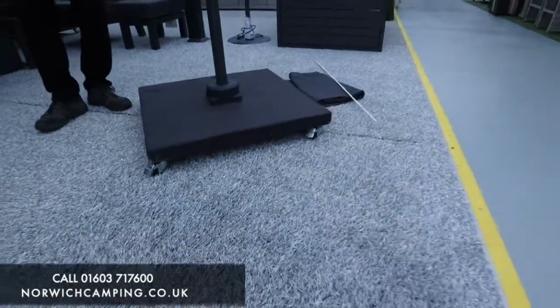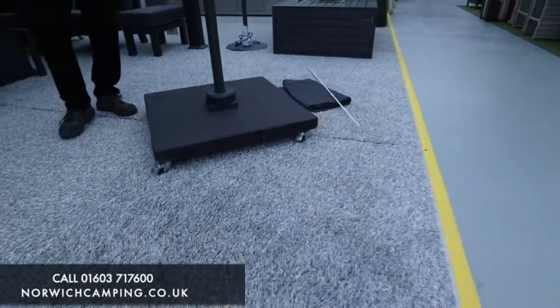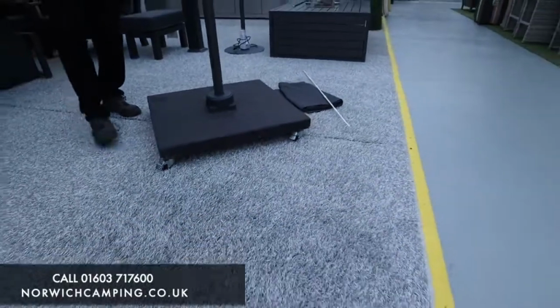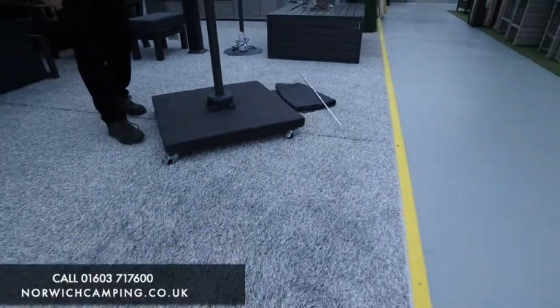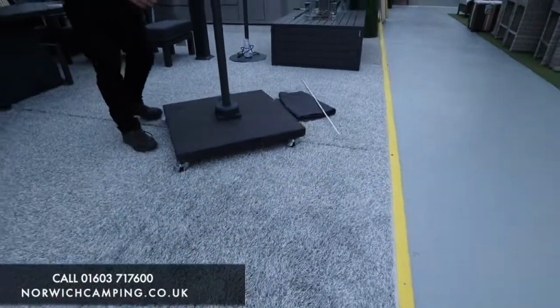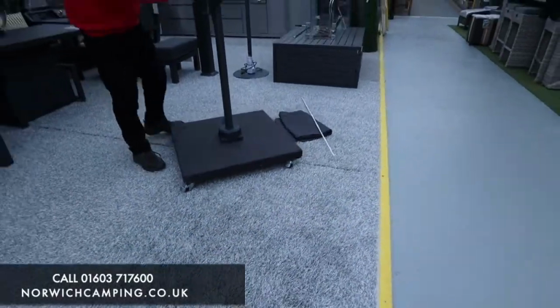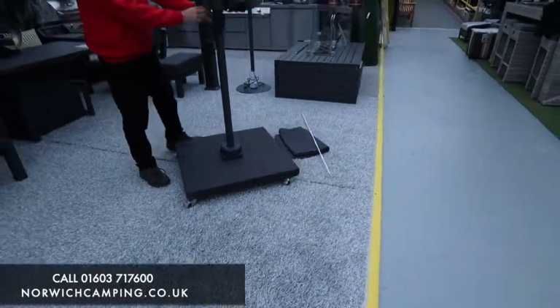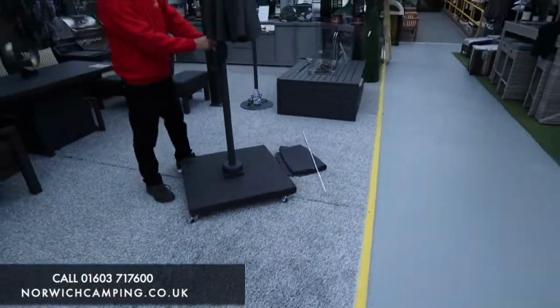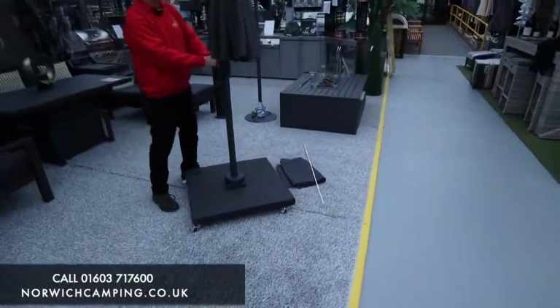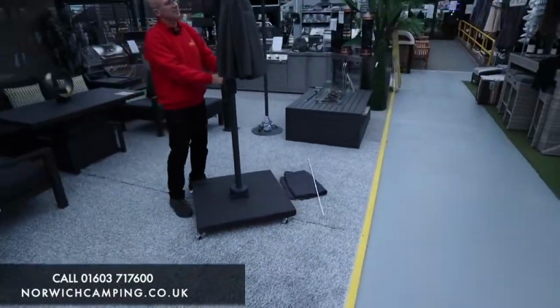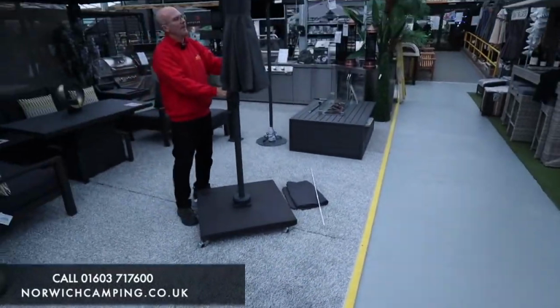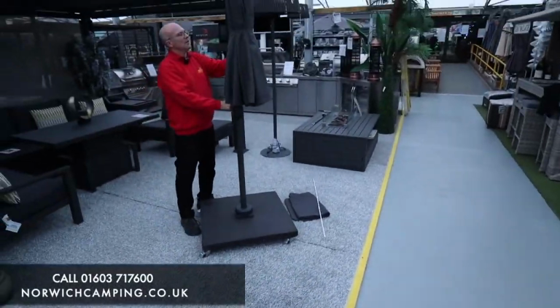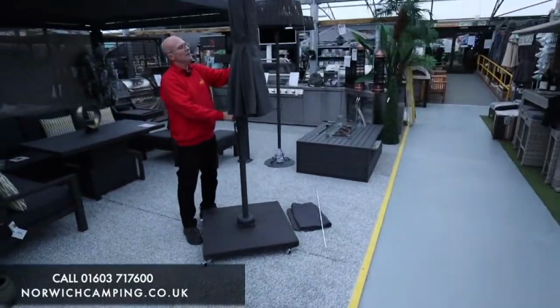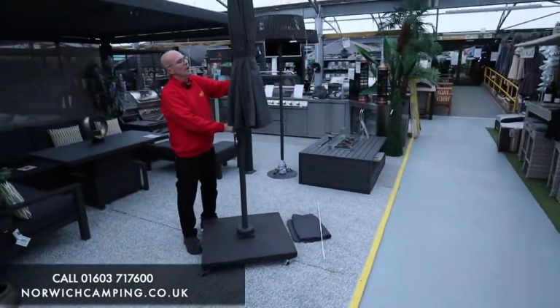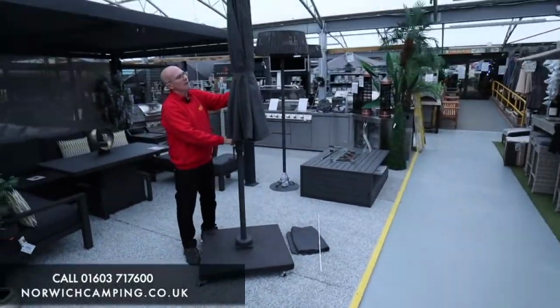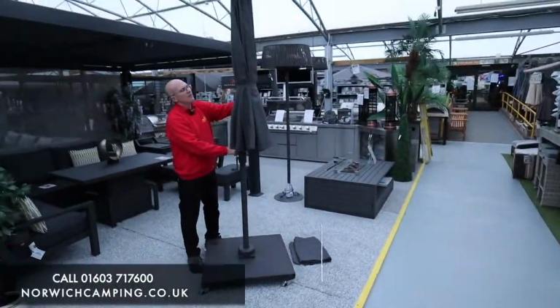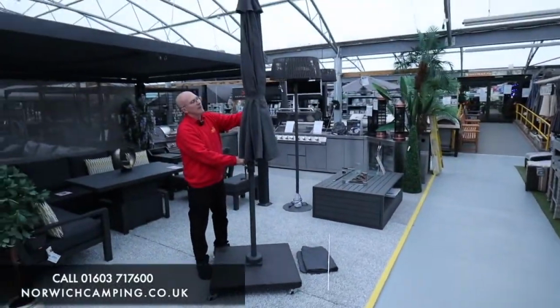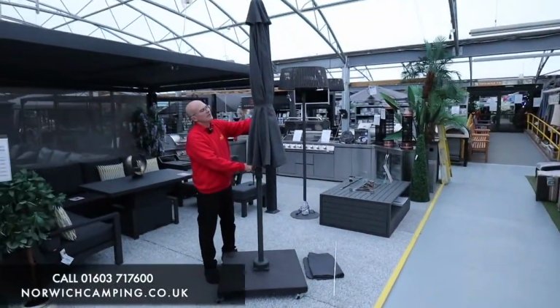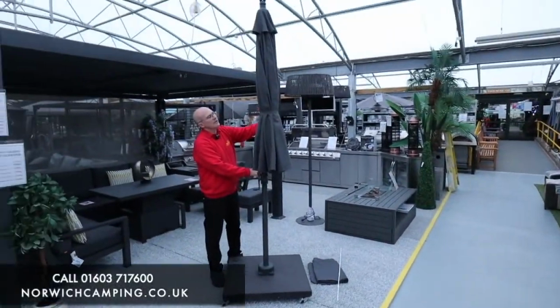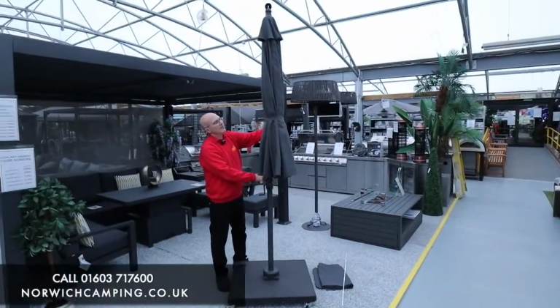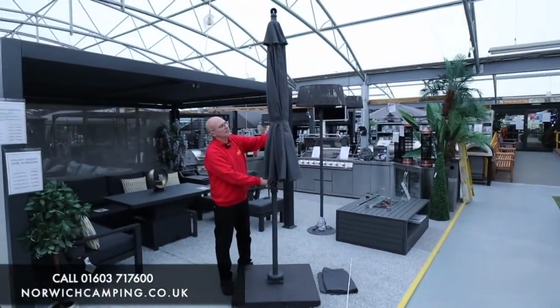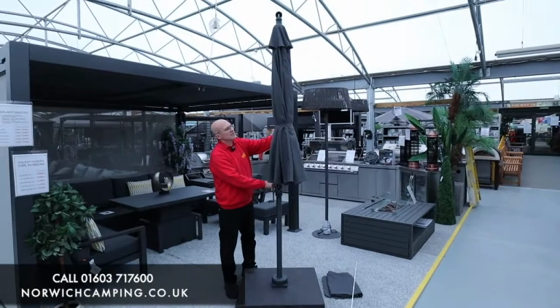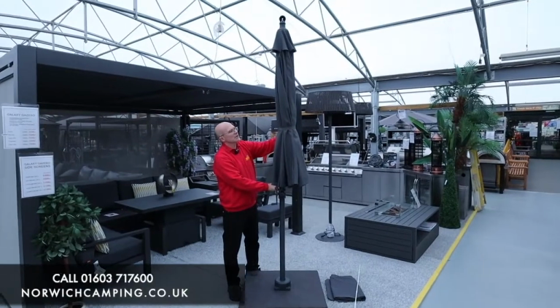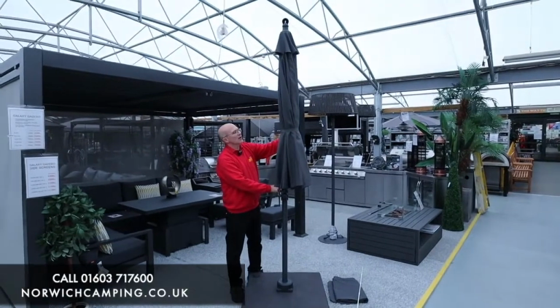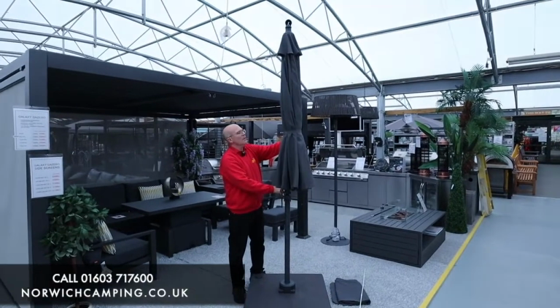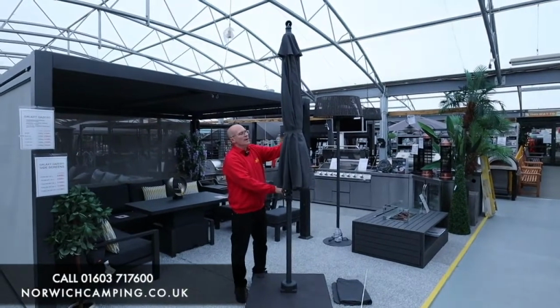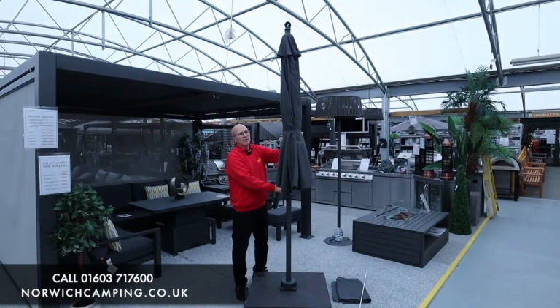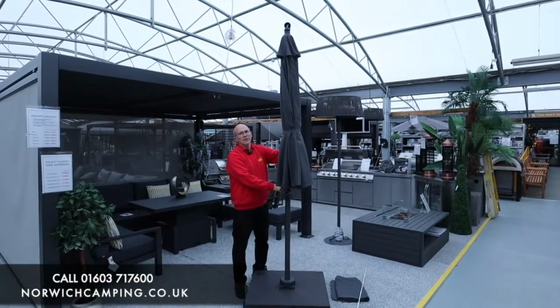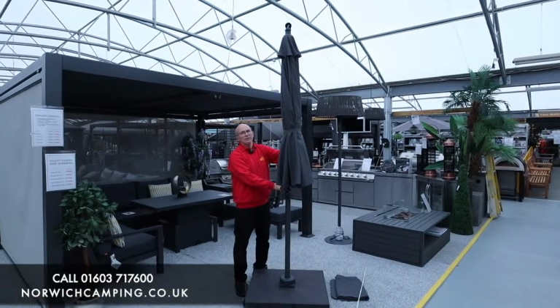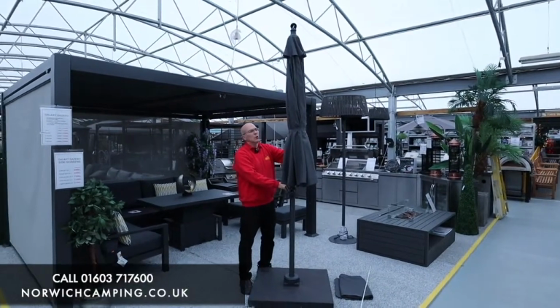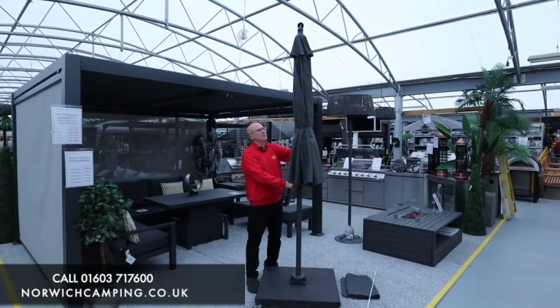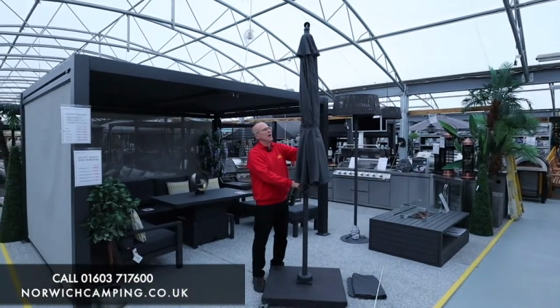This is a three meter parasol. We have two colors available — this is the charcoal, and we also do a taupe as well.